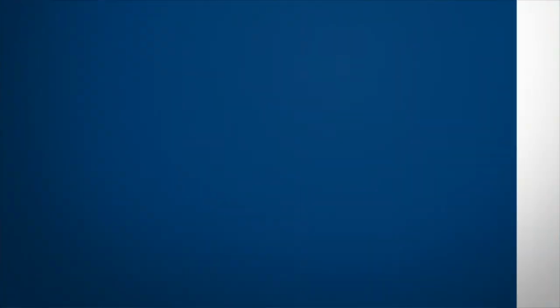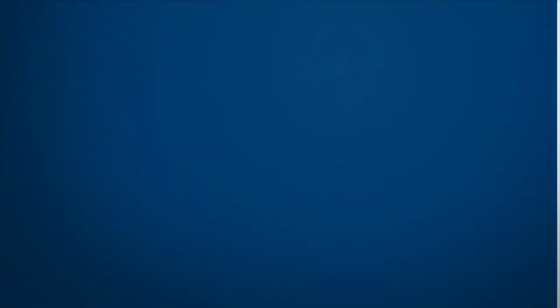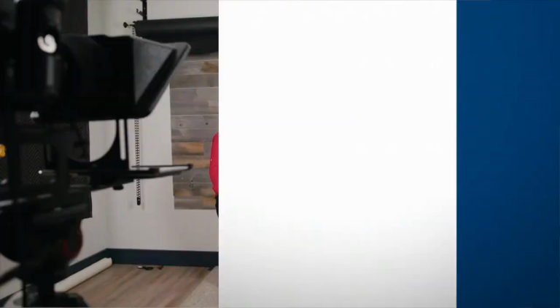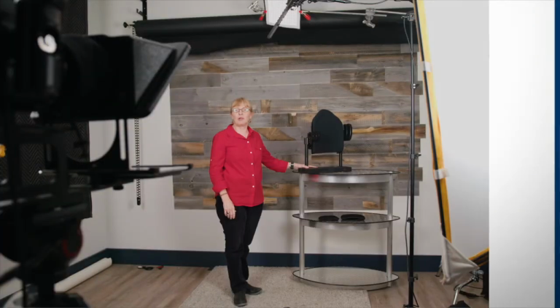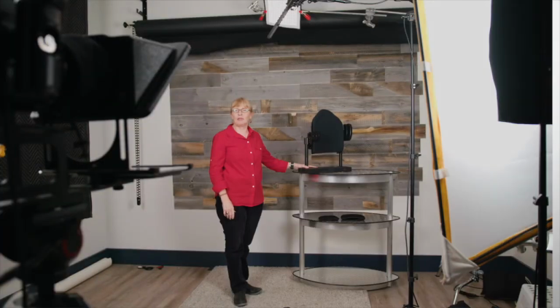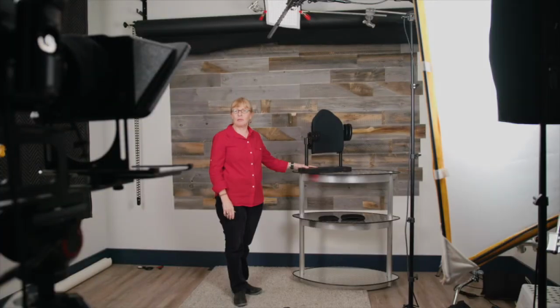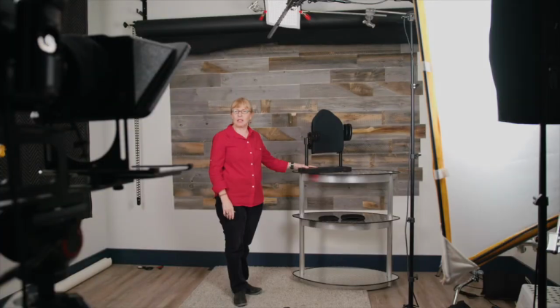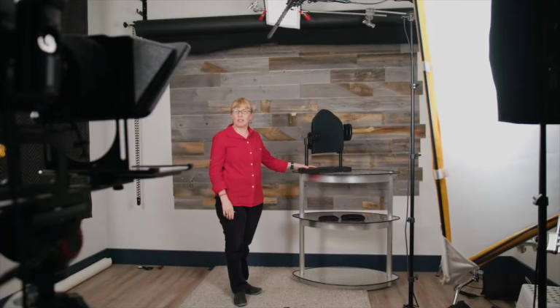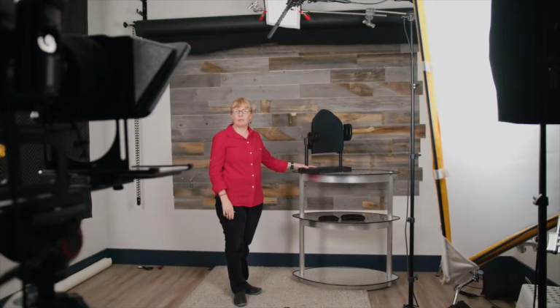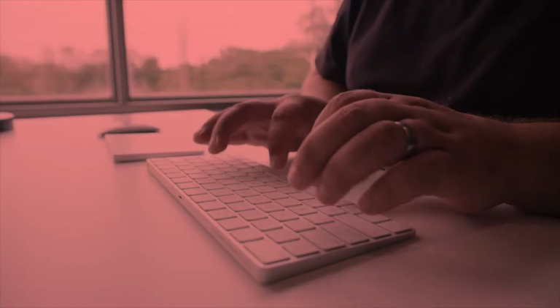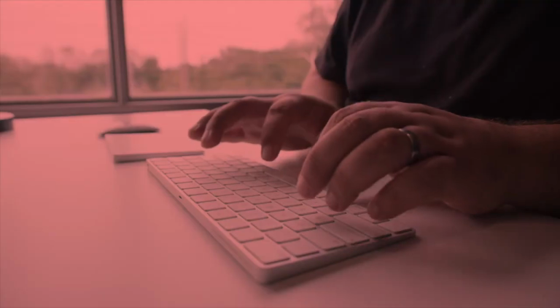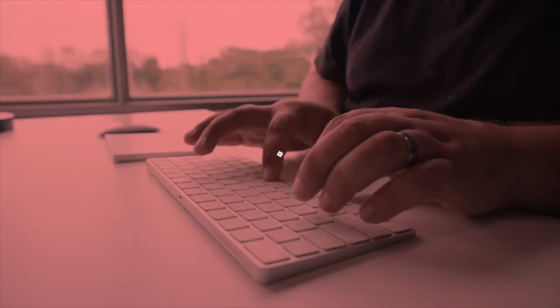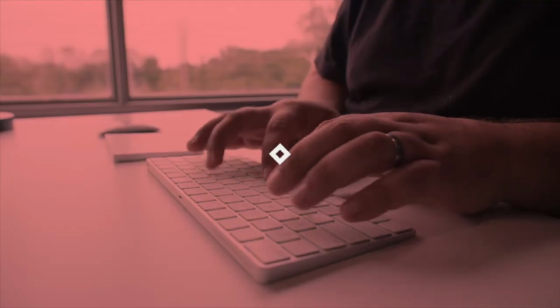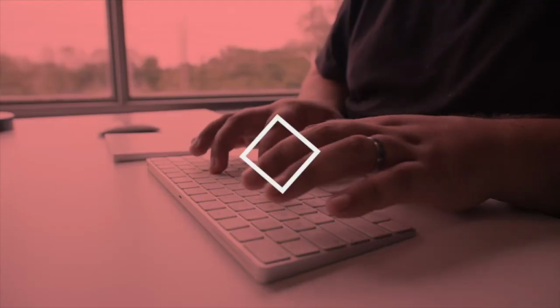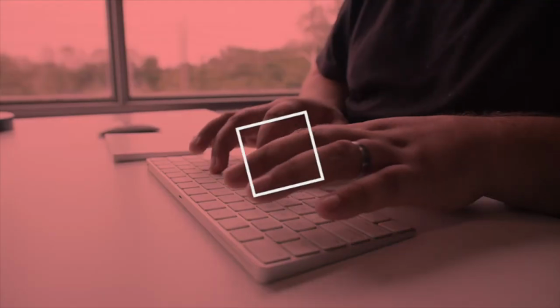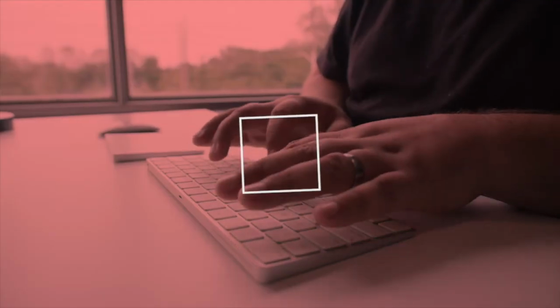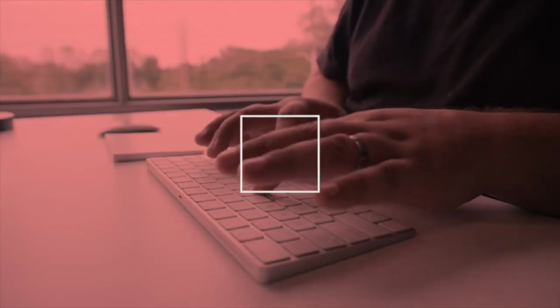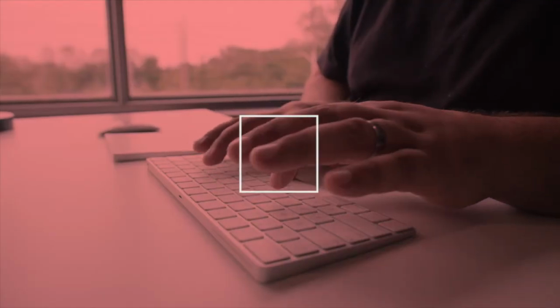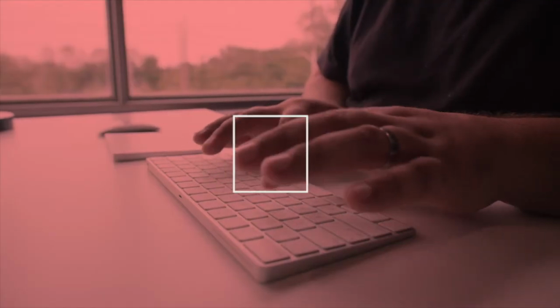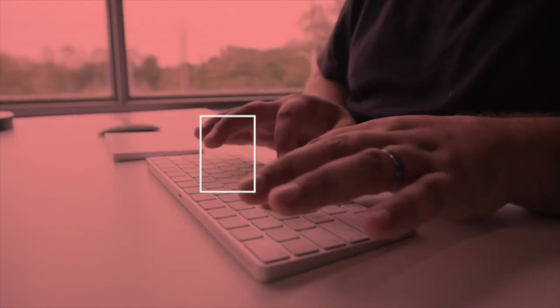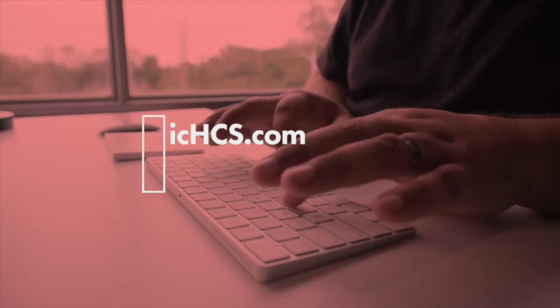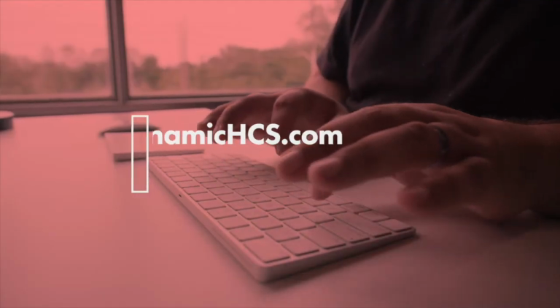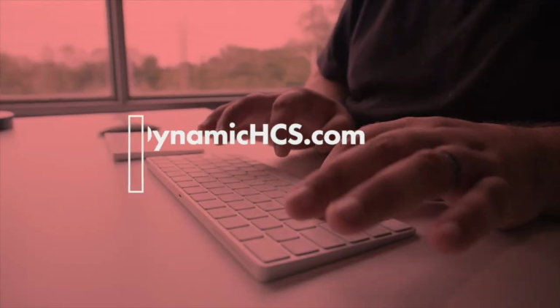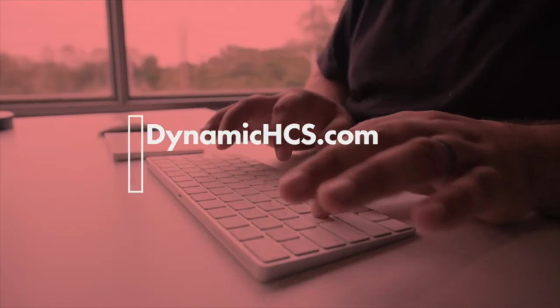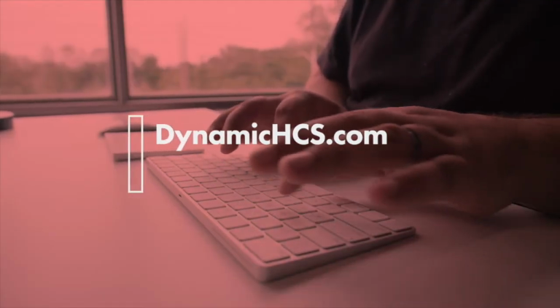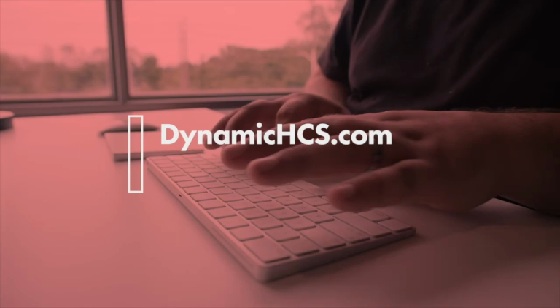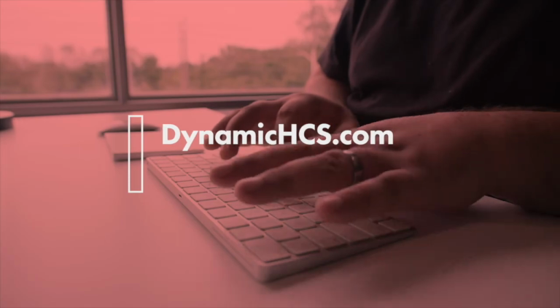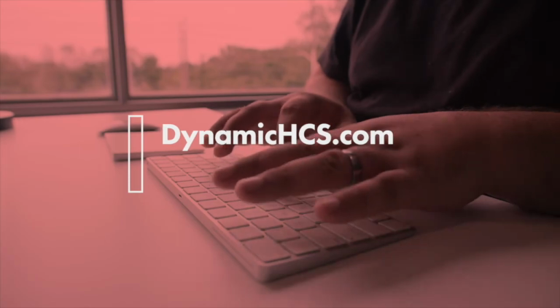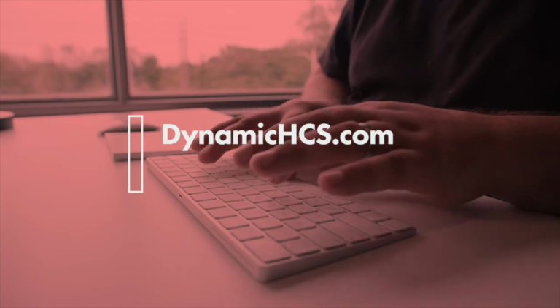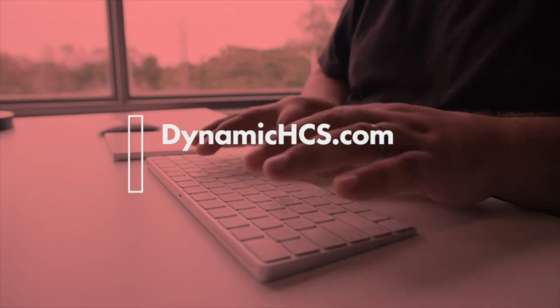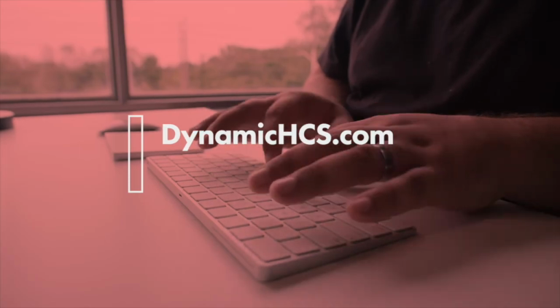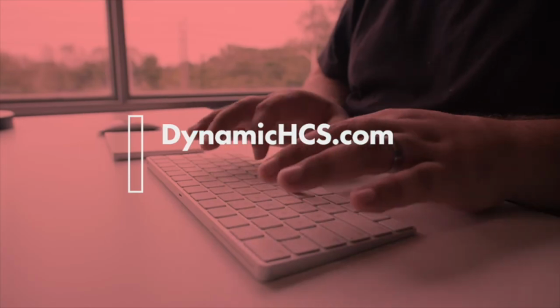For more information, please visit our website at dynamichcs.com.